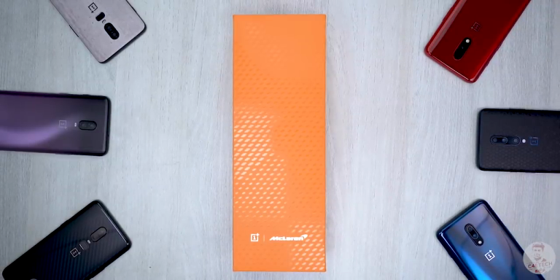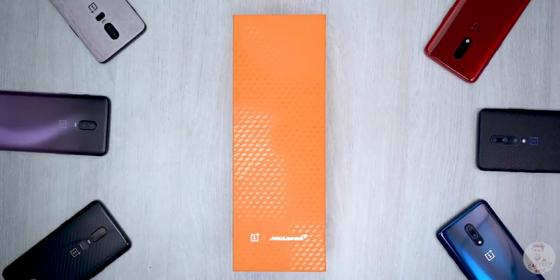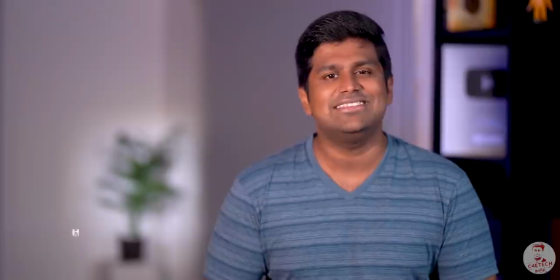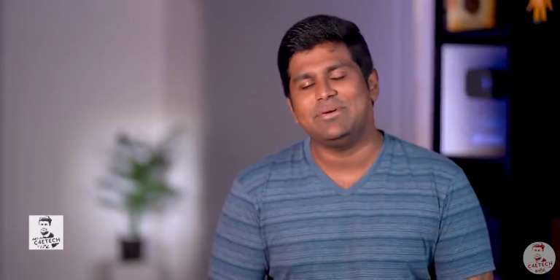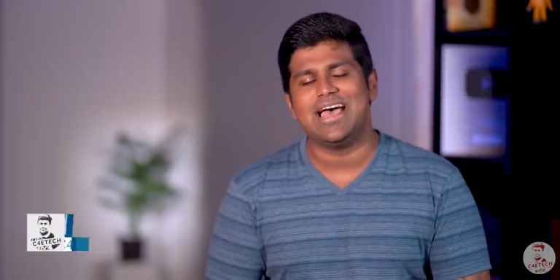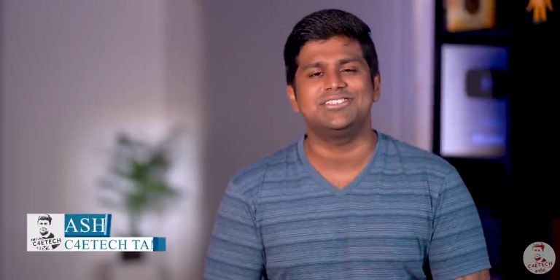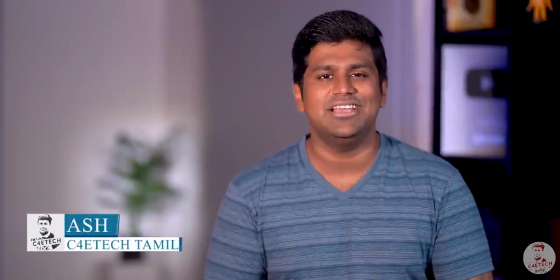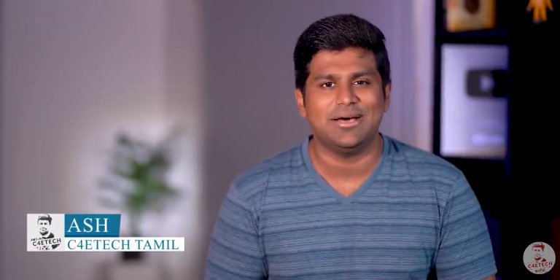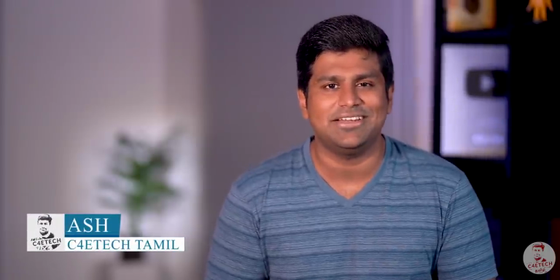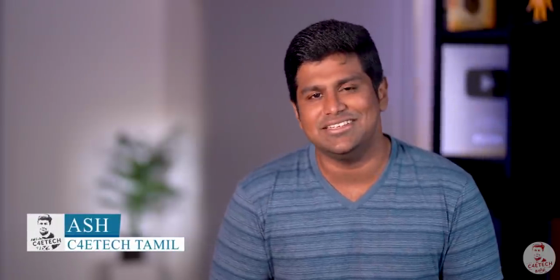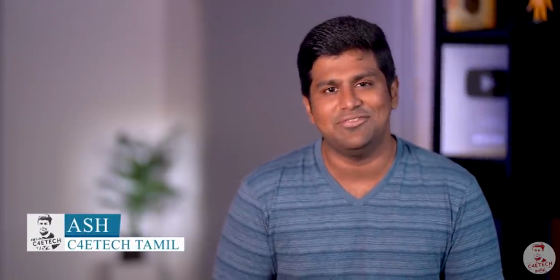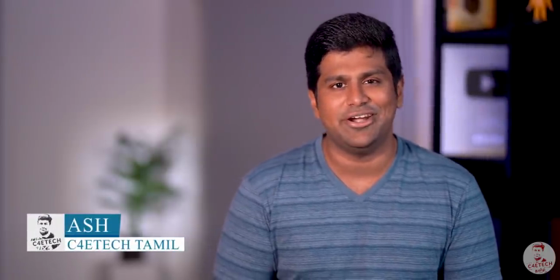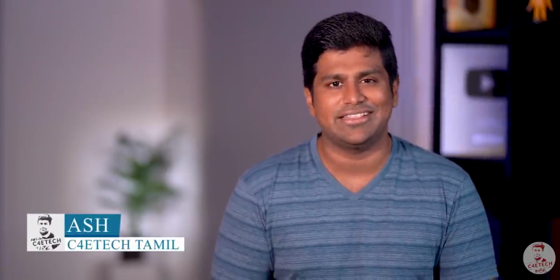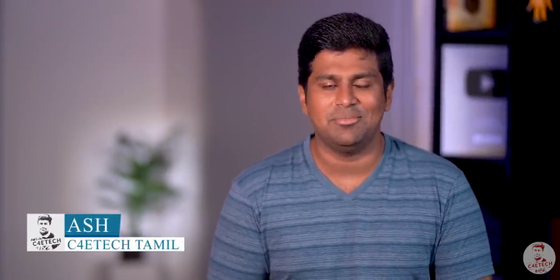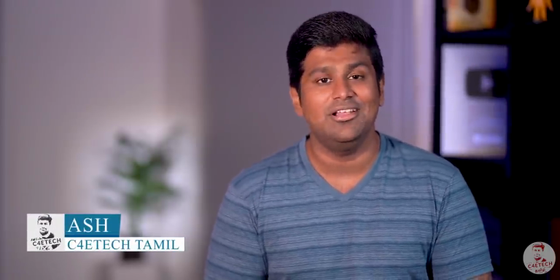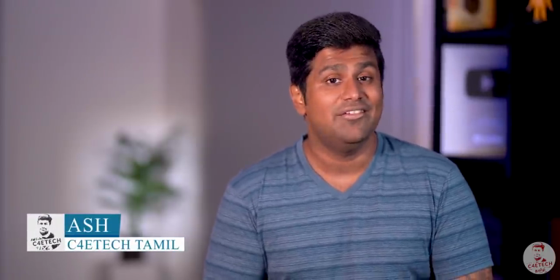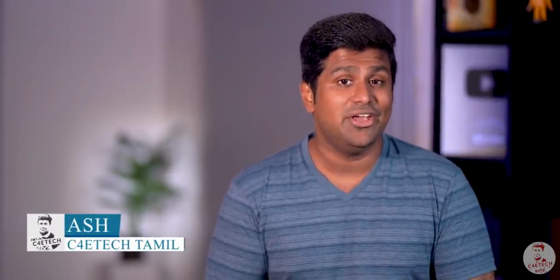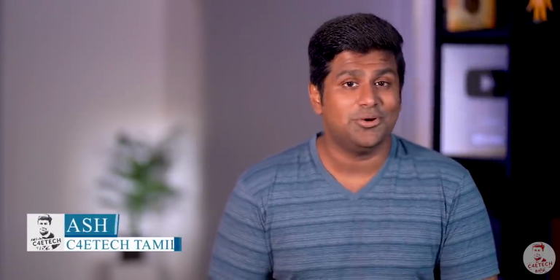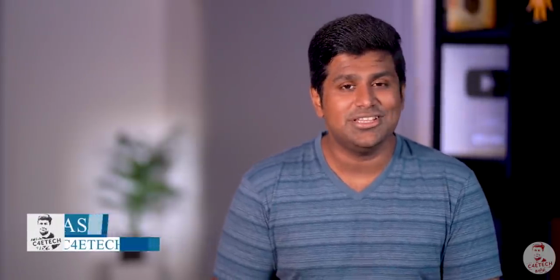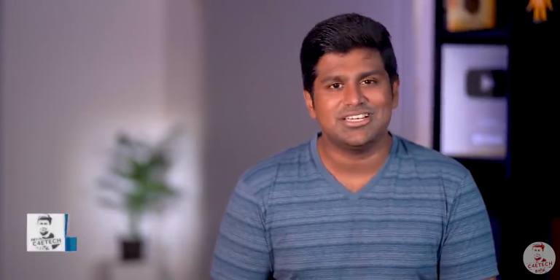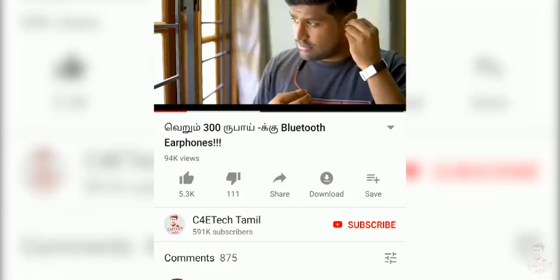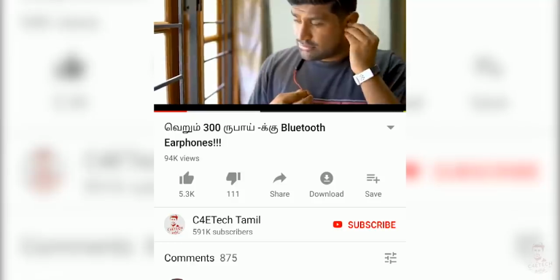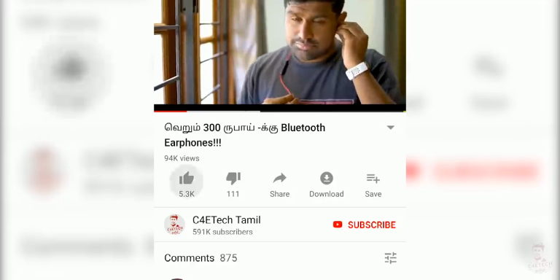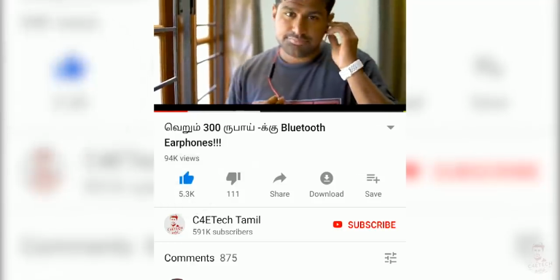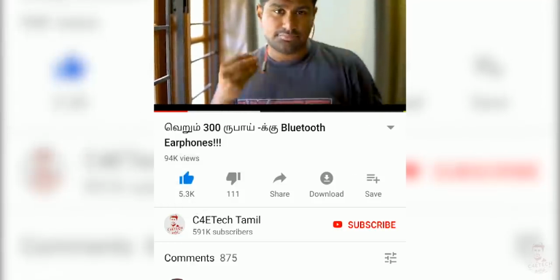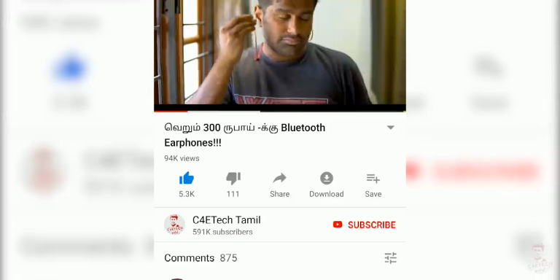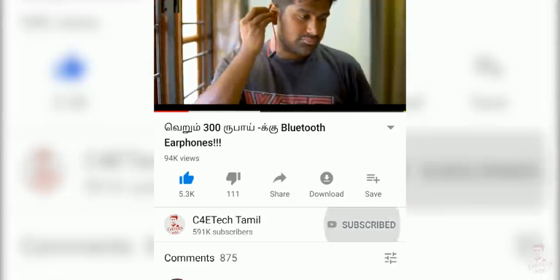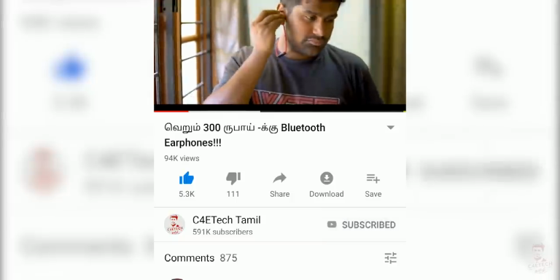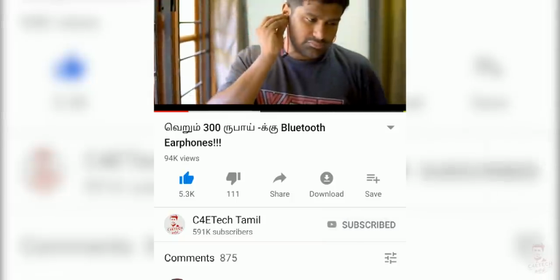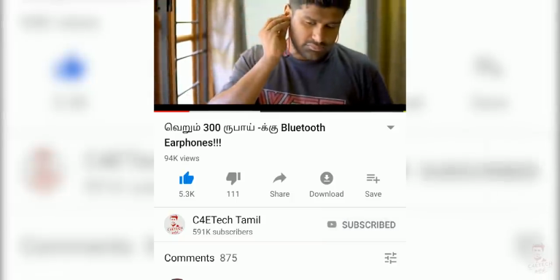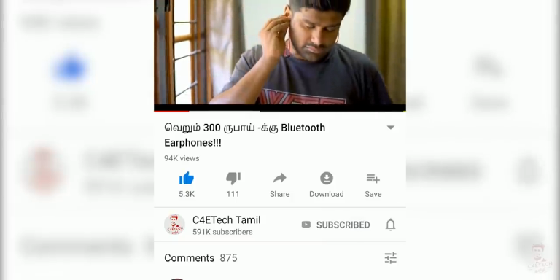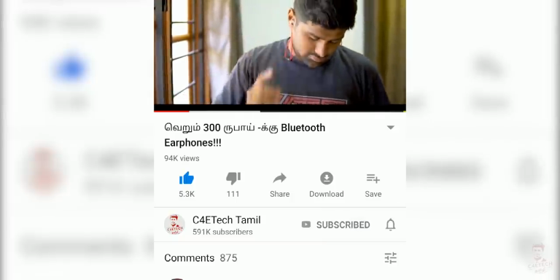Hey guys, my name is Ash. You are looking at C4E Tech Tamil. If you enjoyed this video, please press the thumbs up button, subscribe, and hit the bell icon.